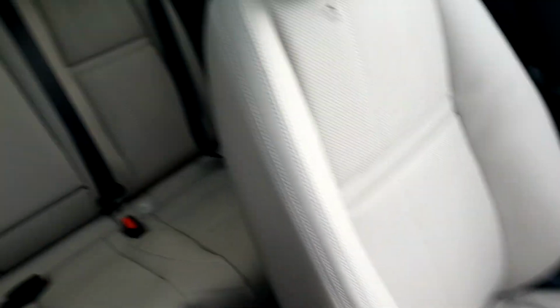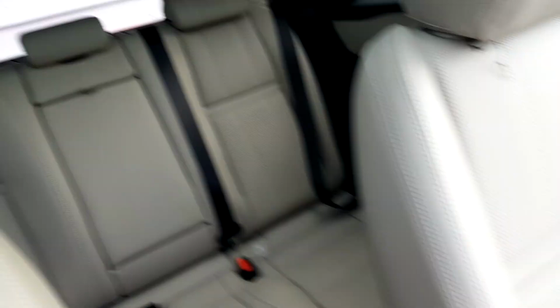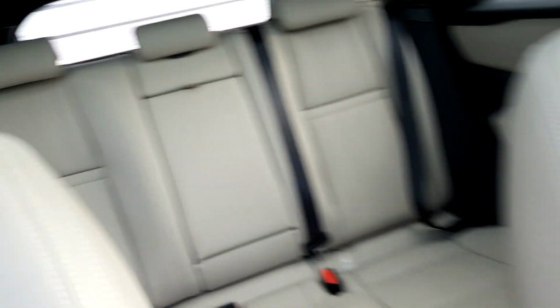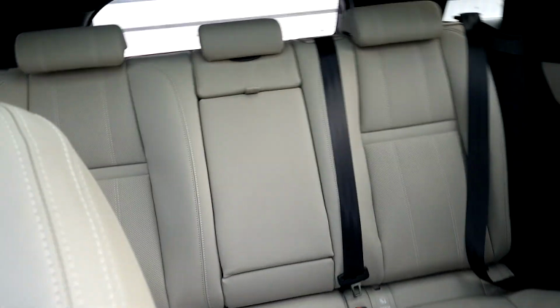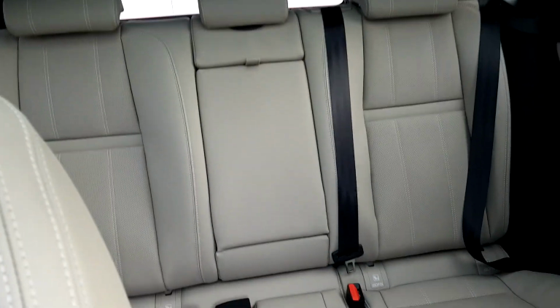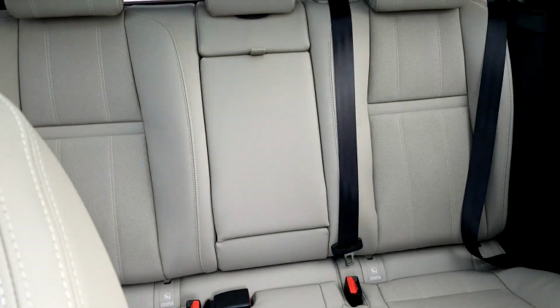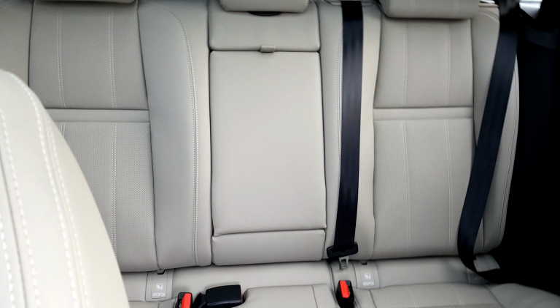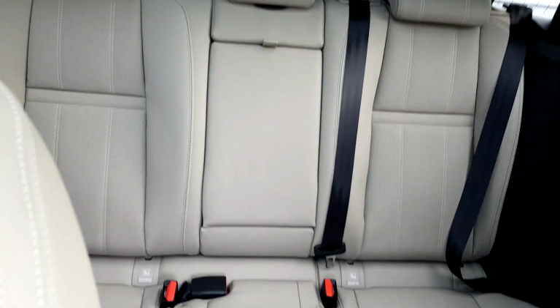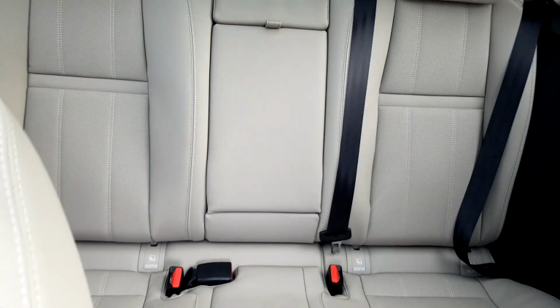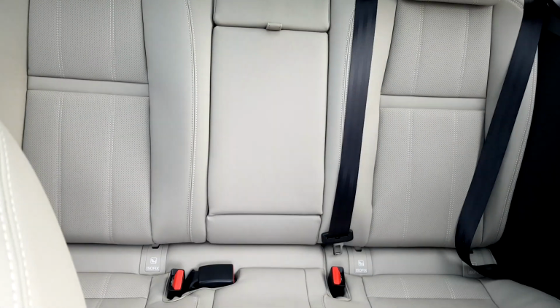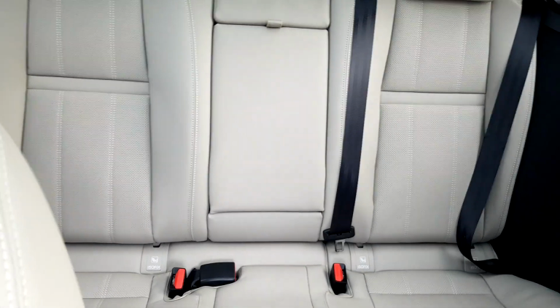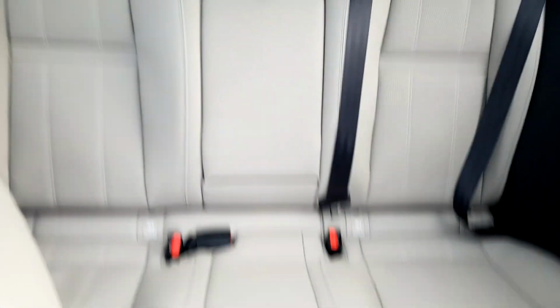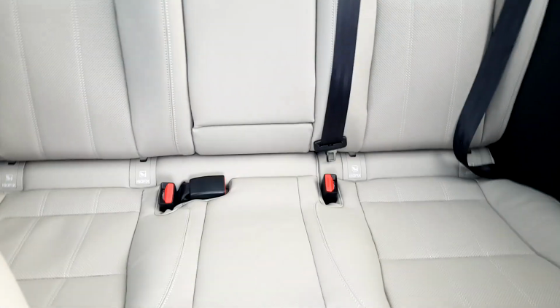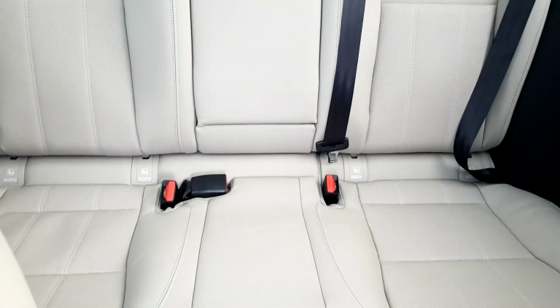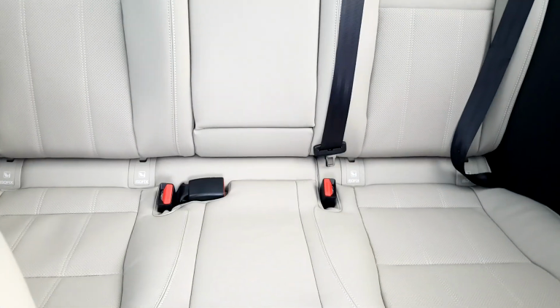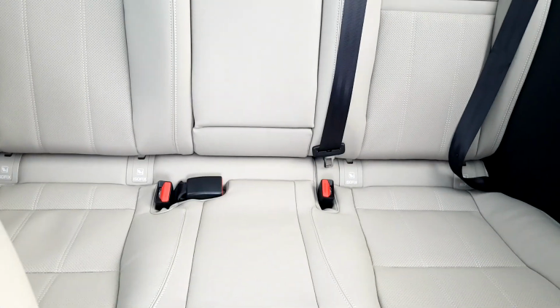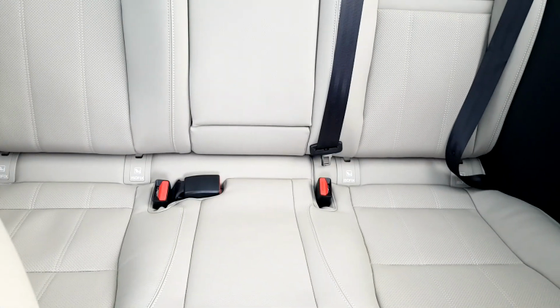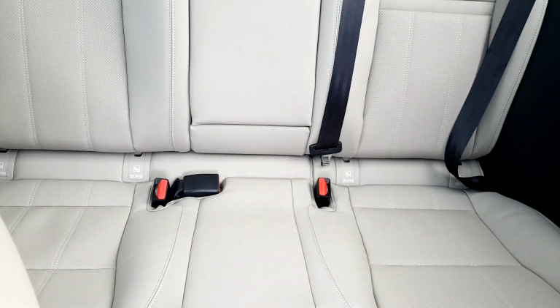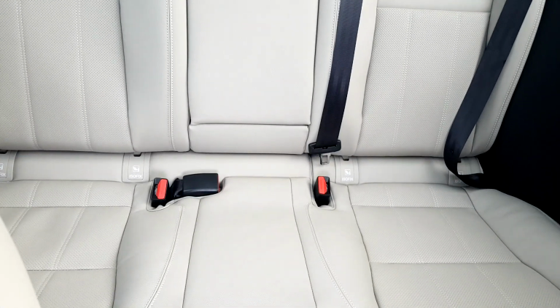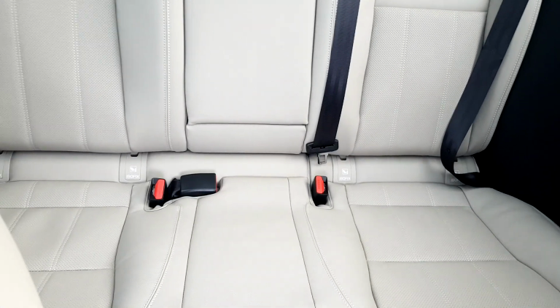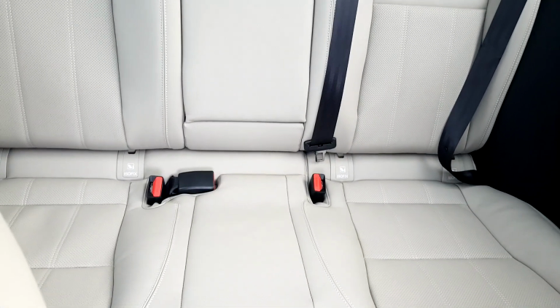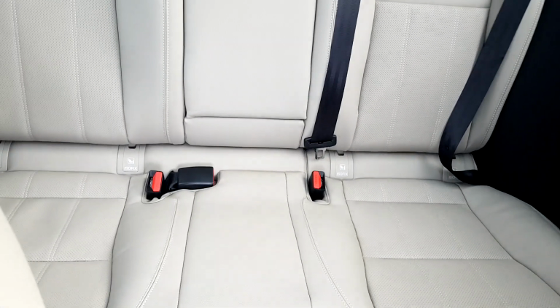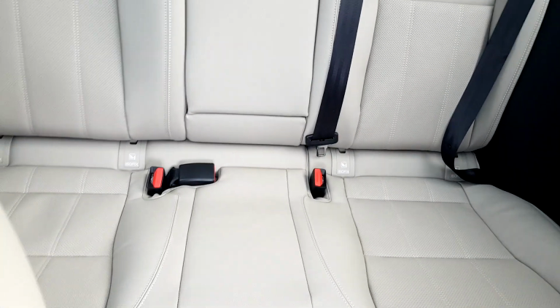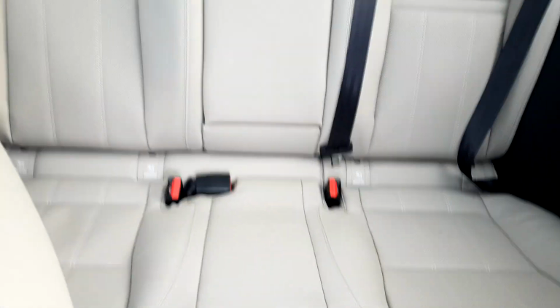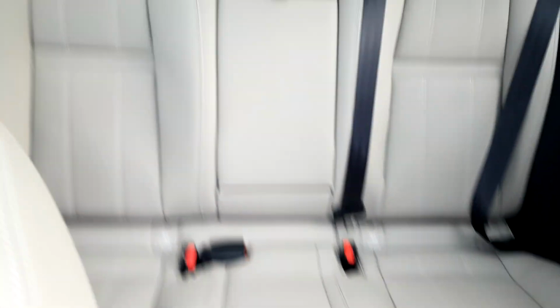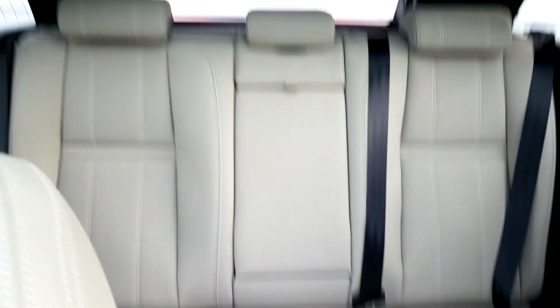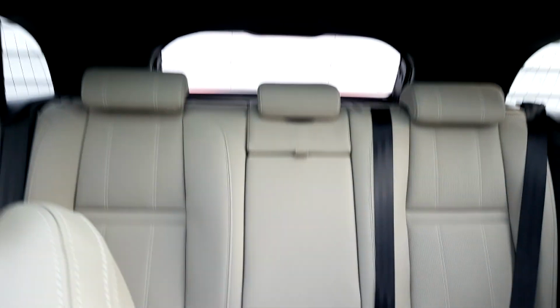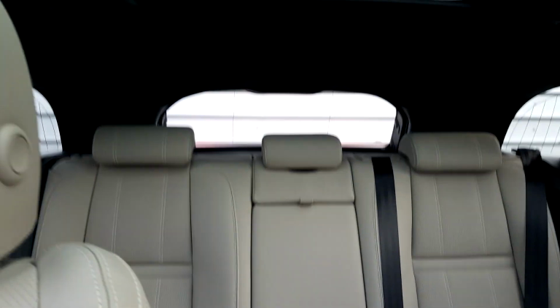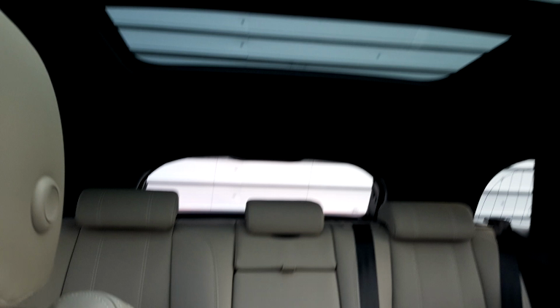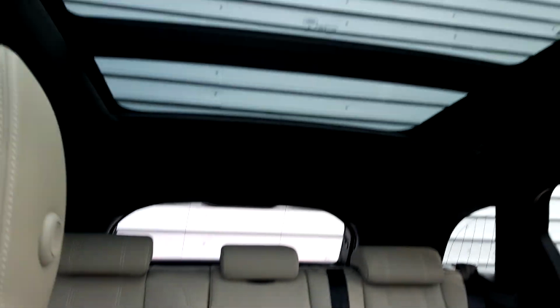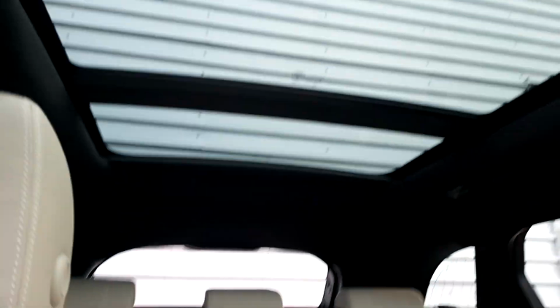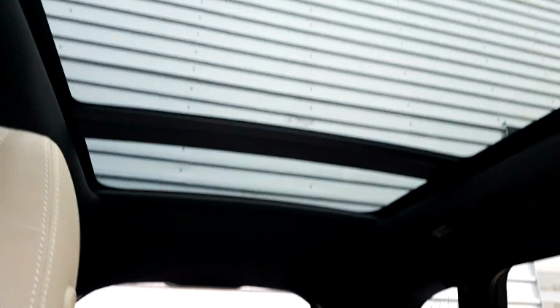Taking a look in the back, we have centre armrests as well as isofix points. Another feature of this car is that it has a panoramic sunroof.